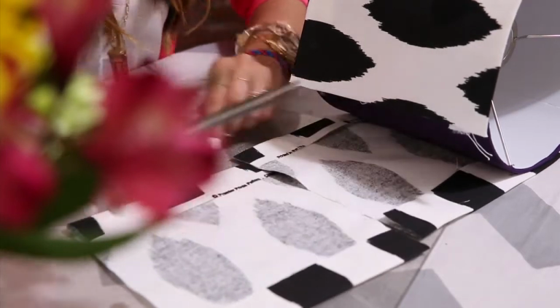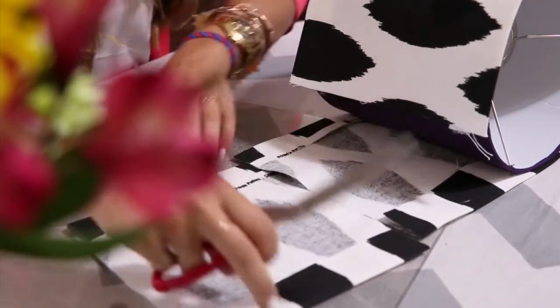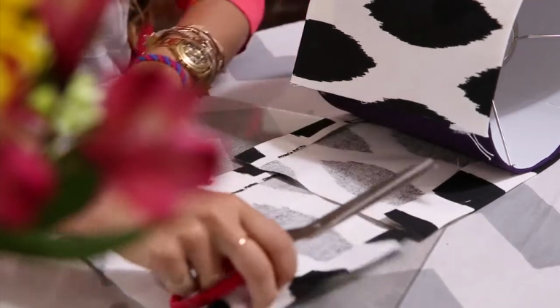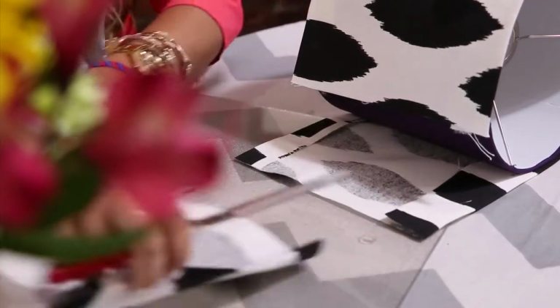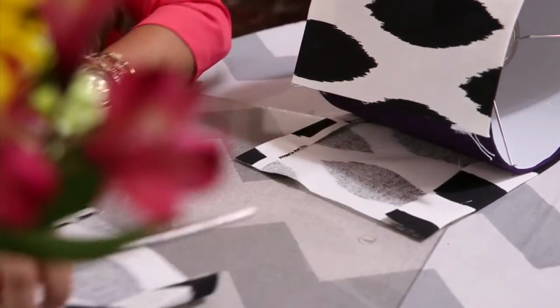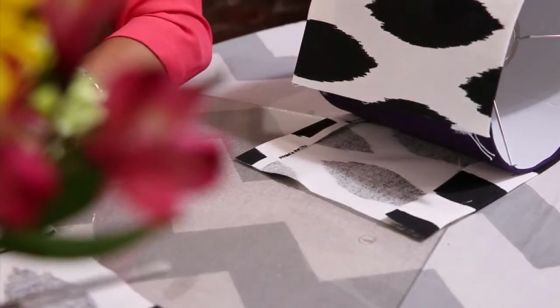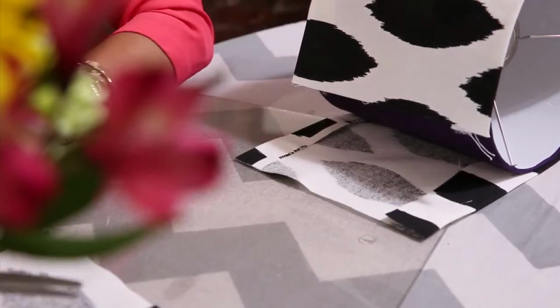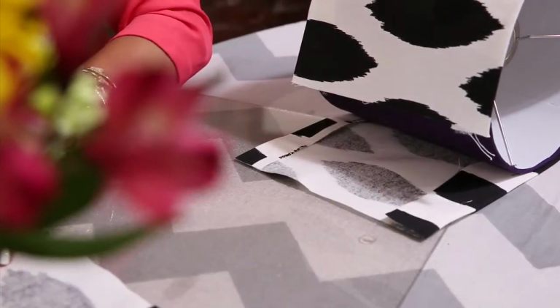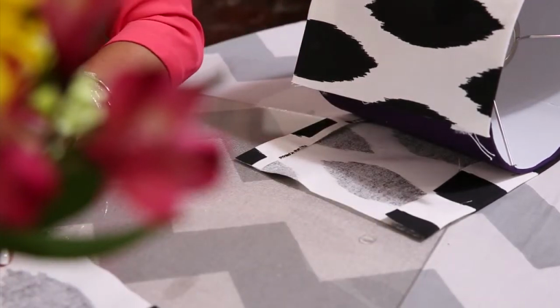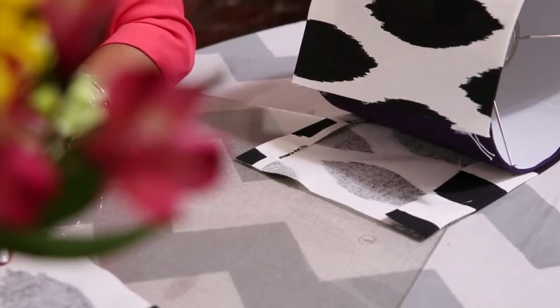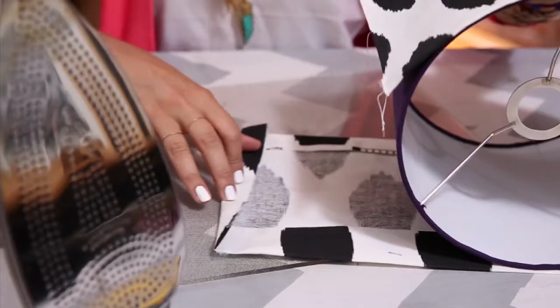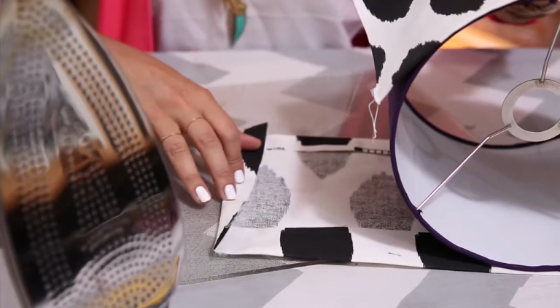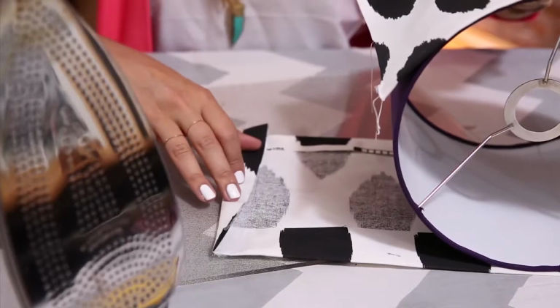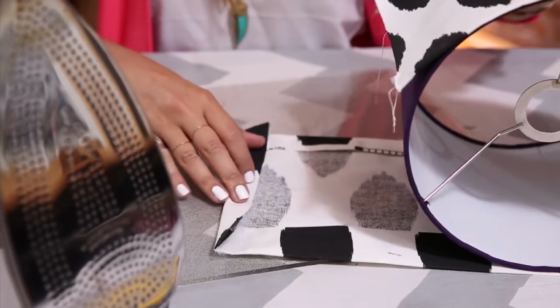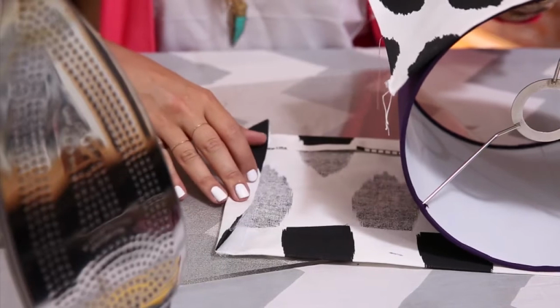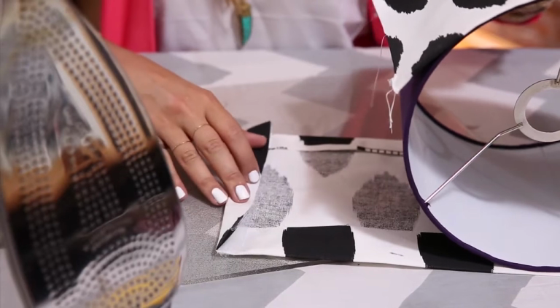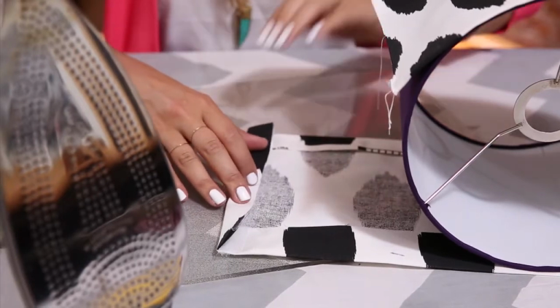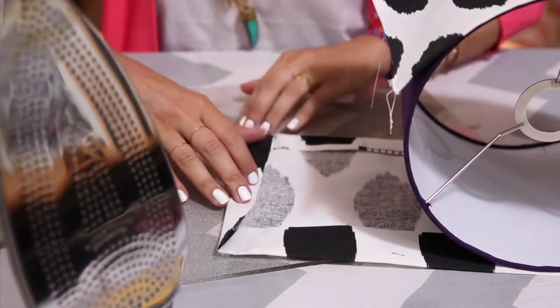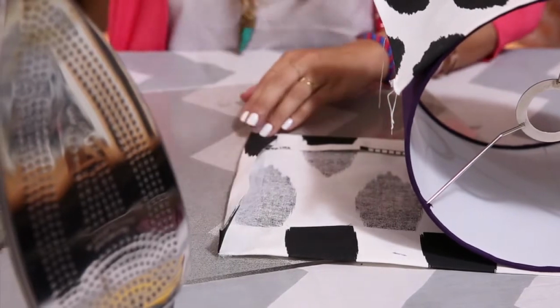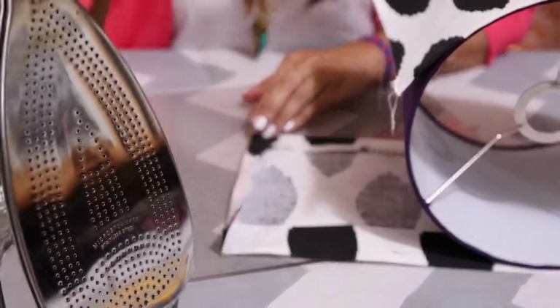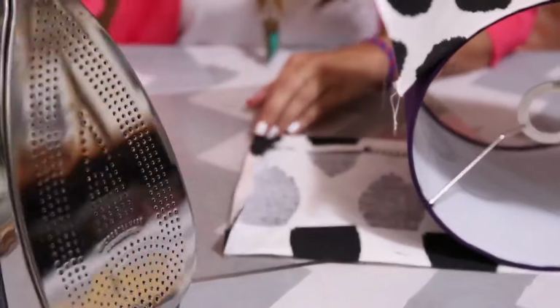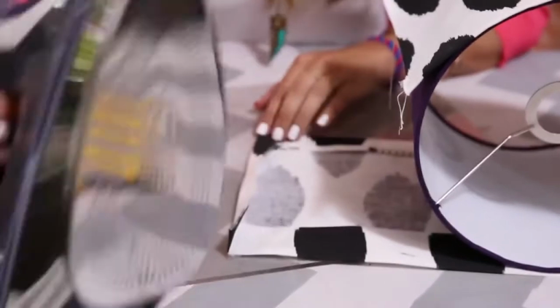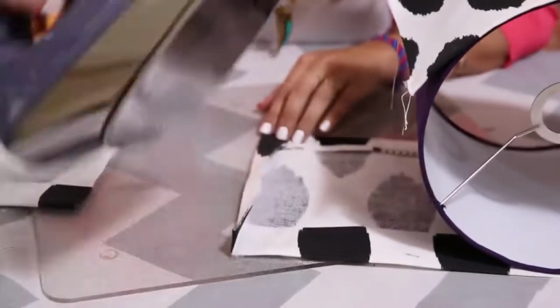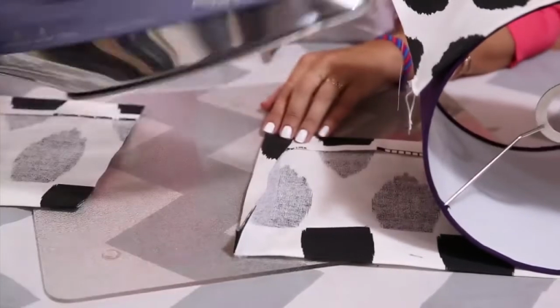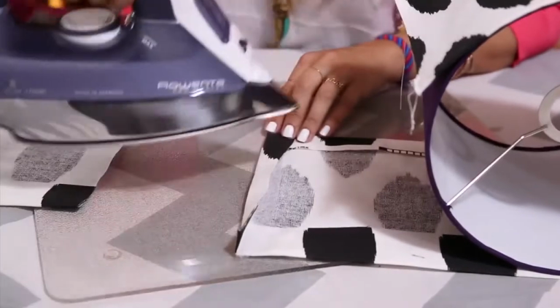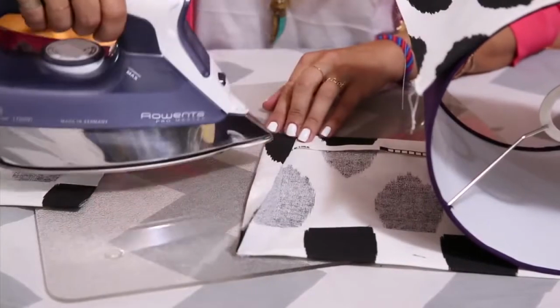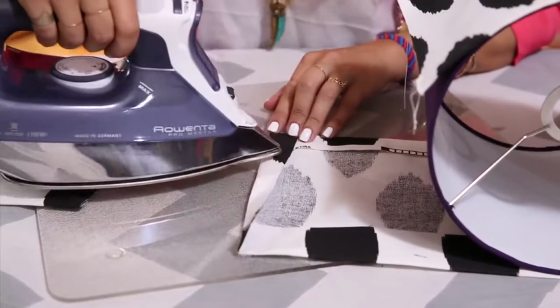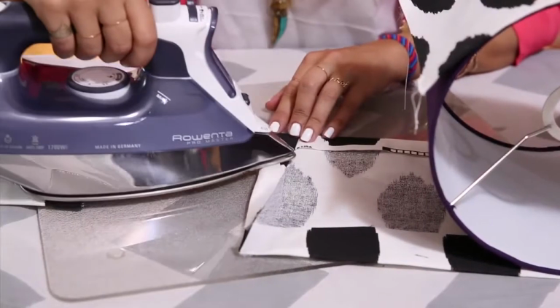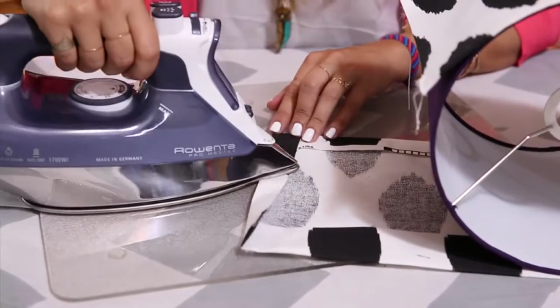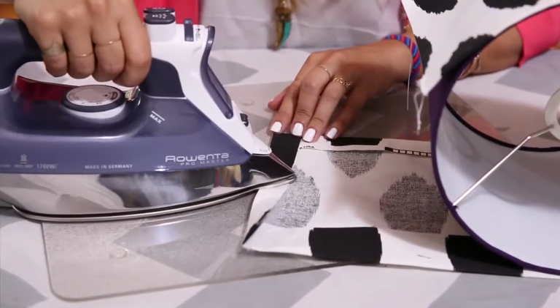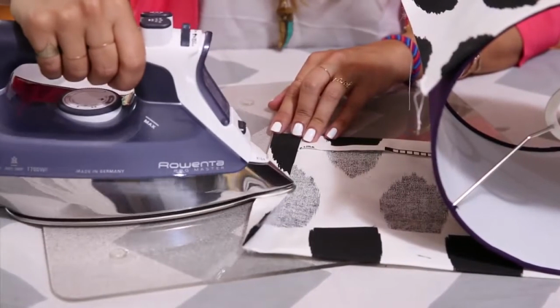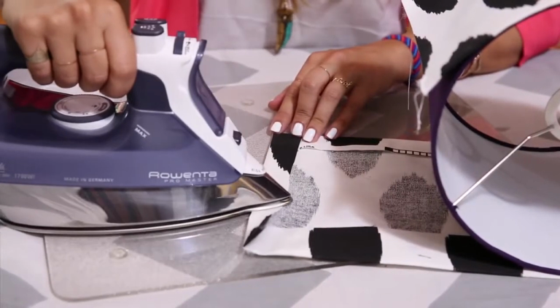After you cut, you apply heat bond to this edge and iron.